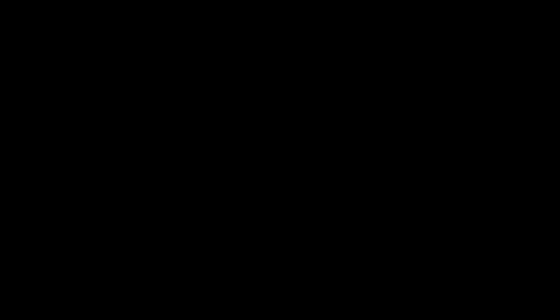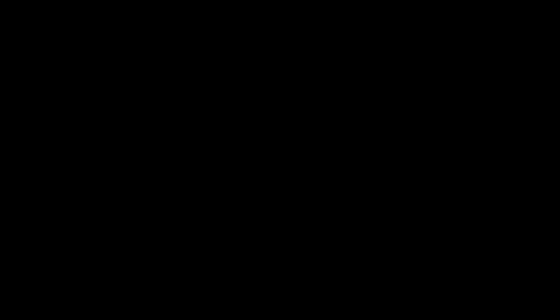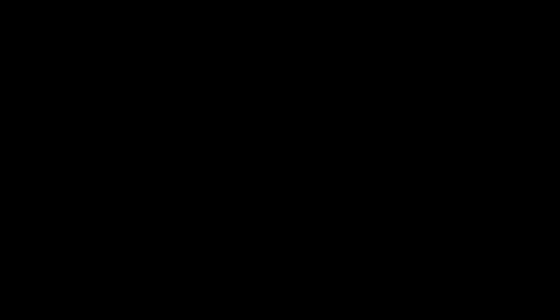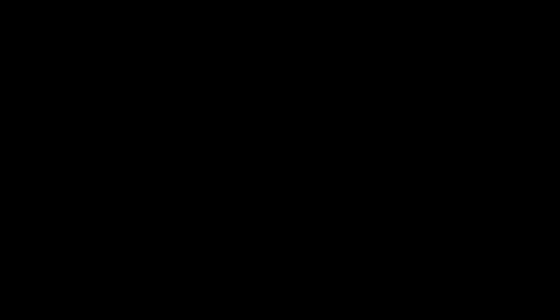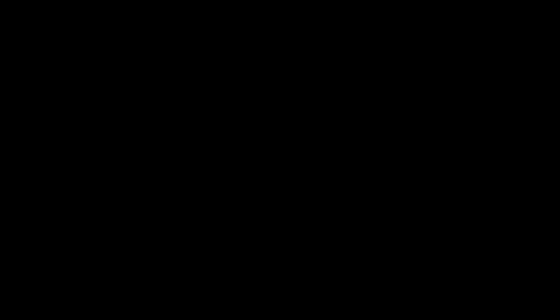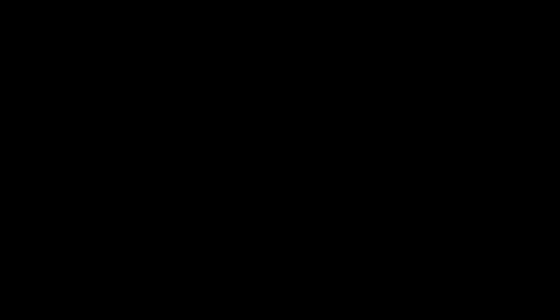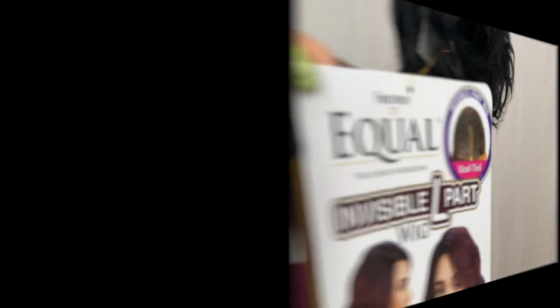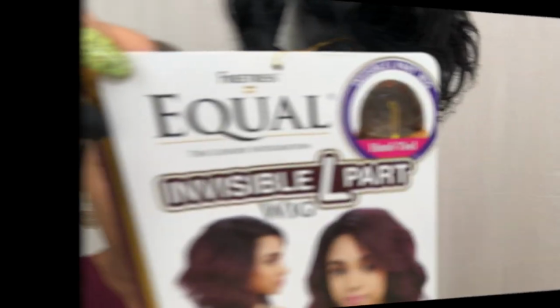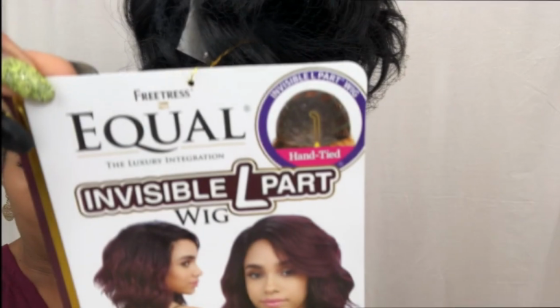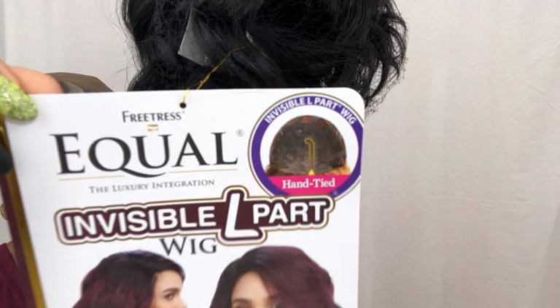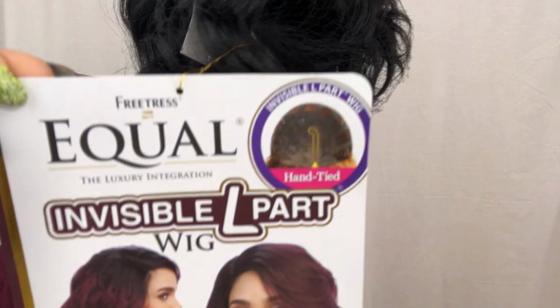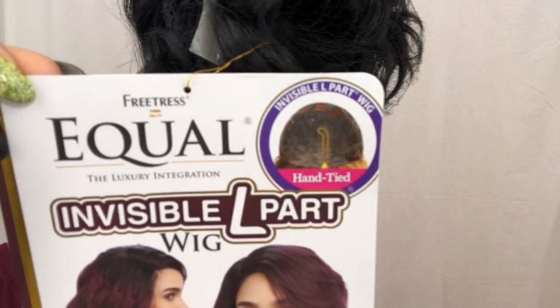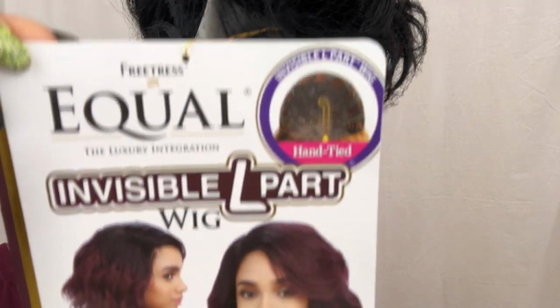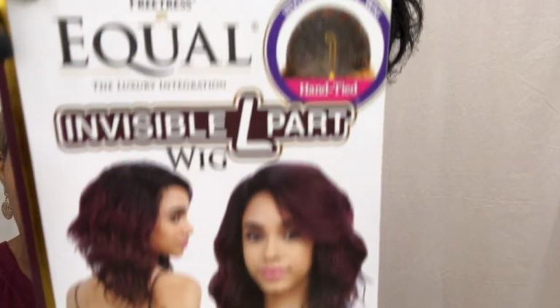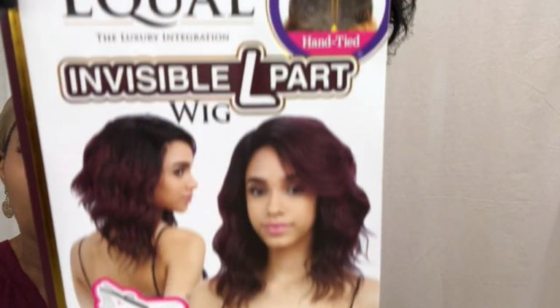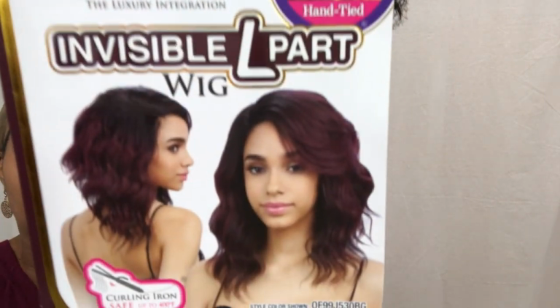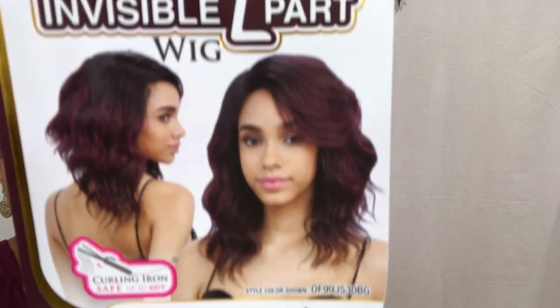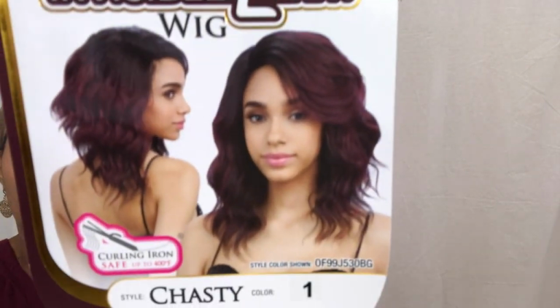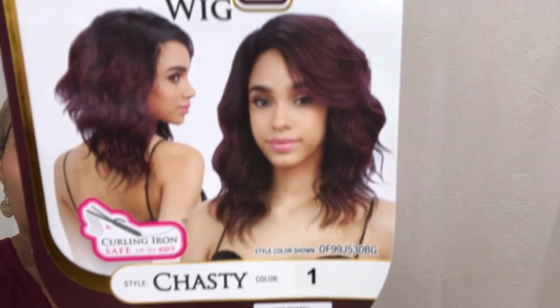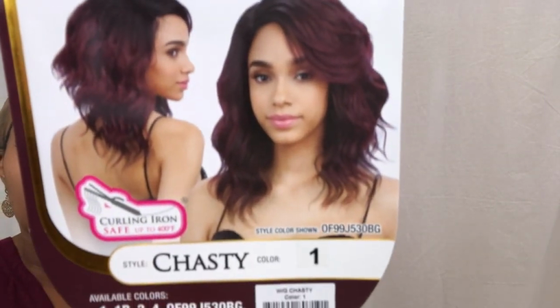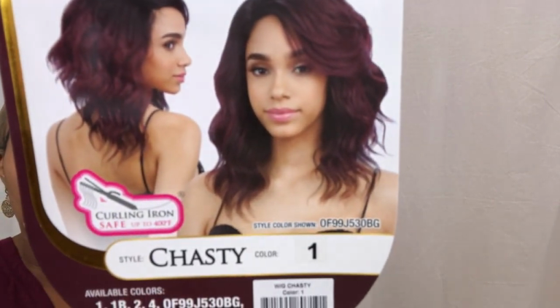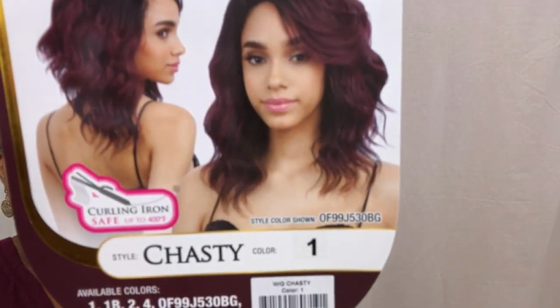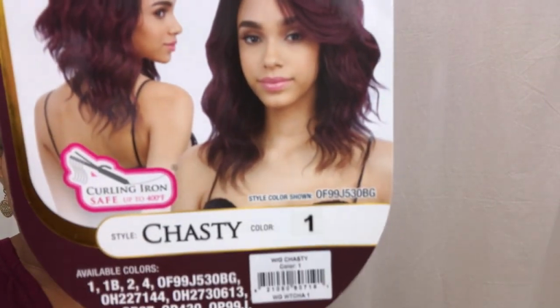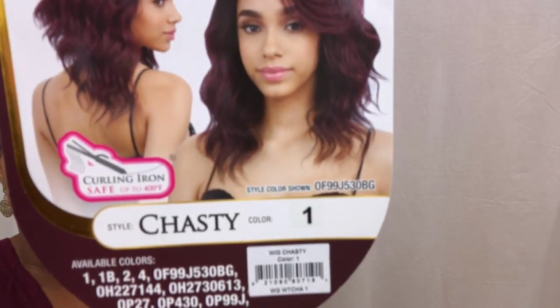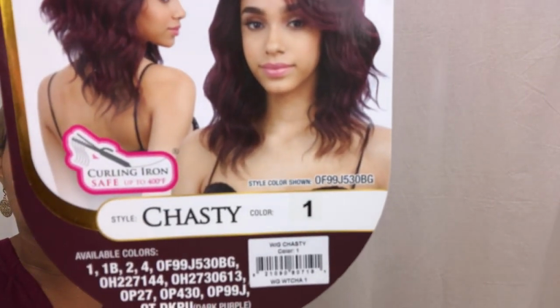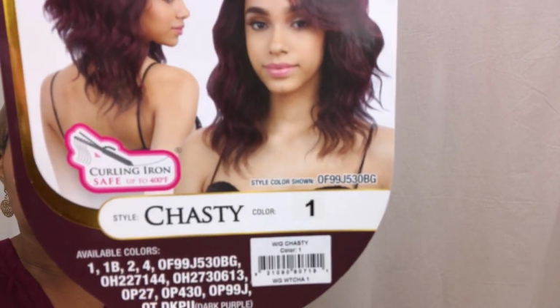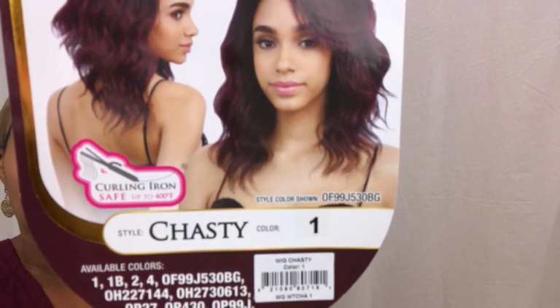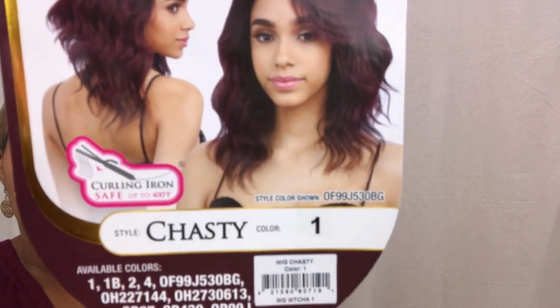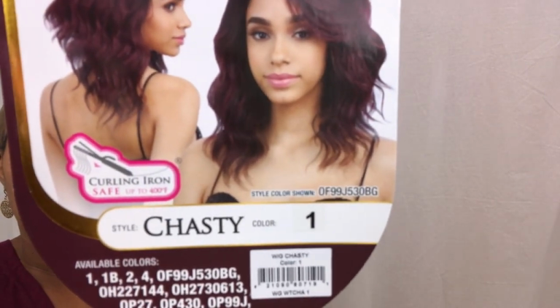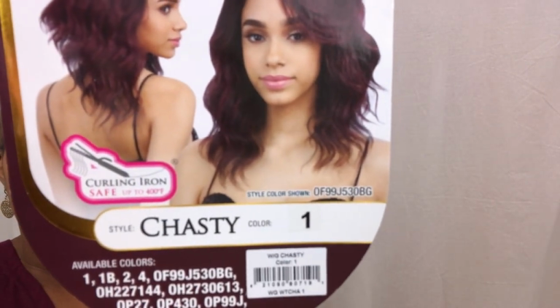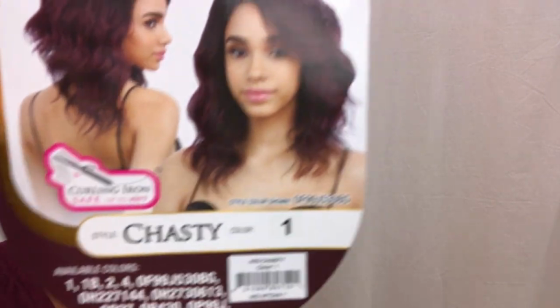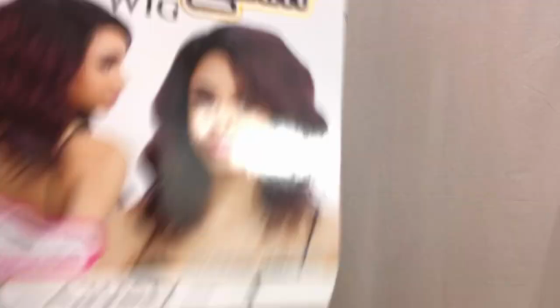Hello, welcome back to the channel. Today we have a wig by Freetress Eagle. The name of this wig is Chastity. I have it in the color number one.